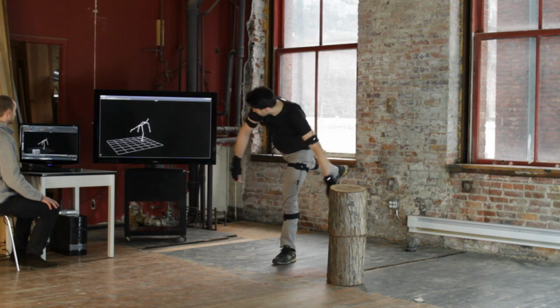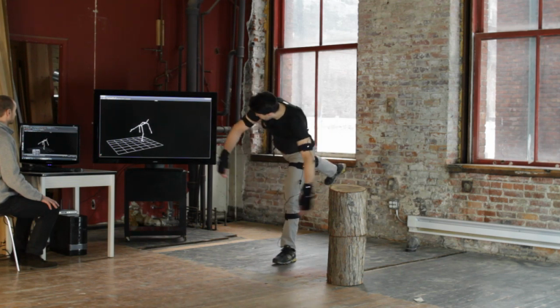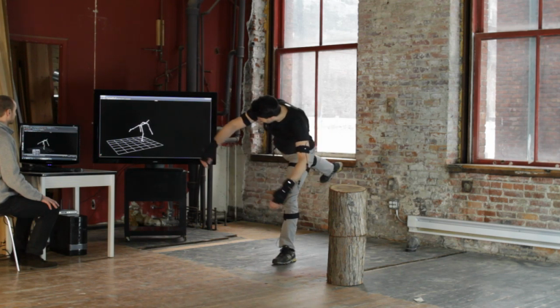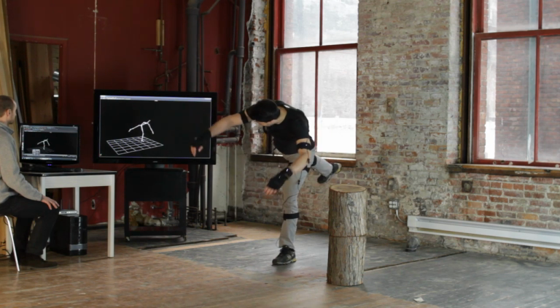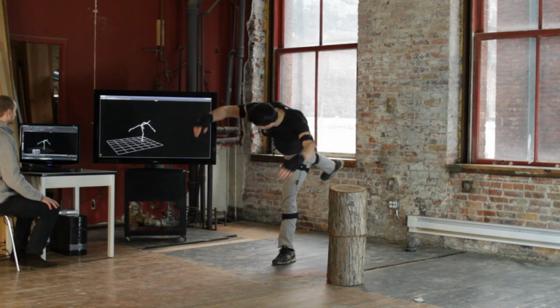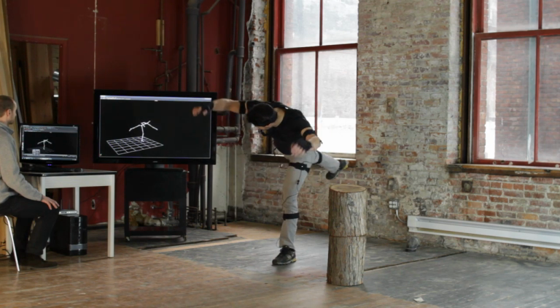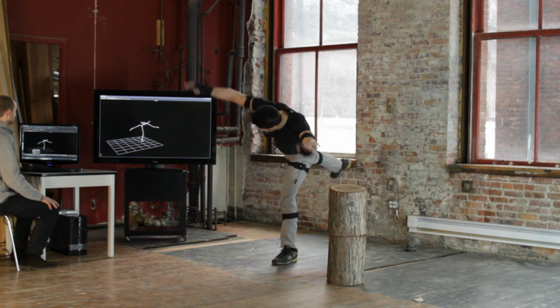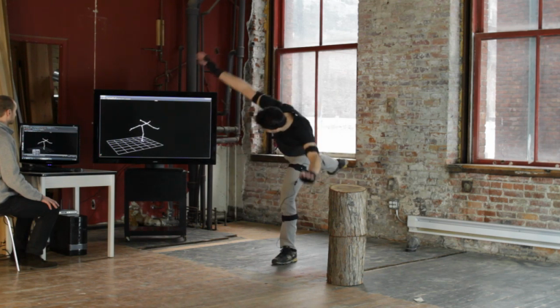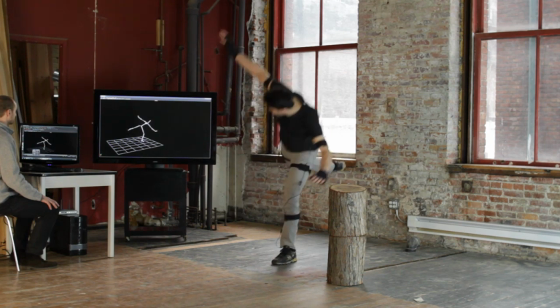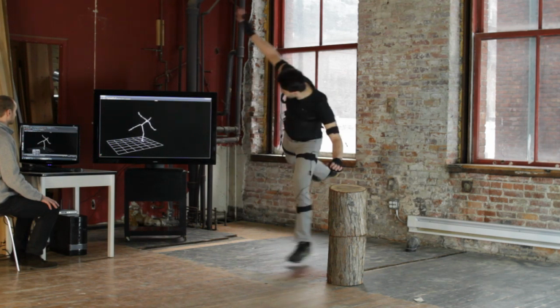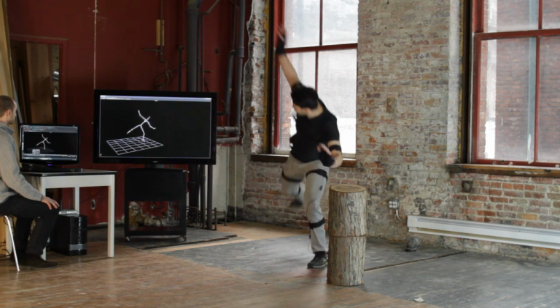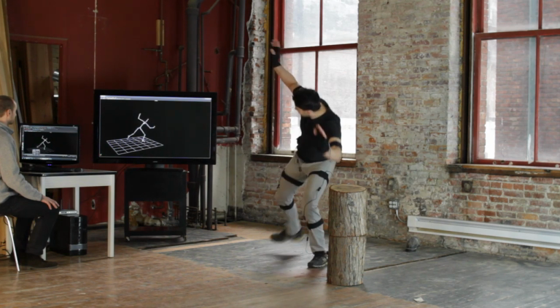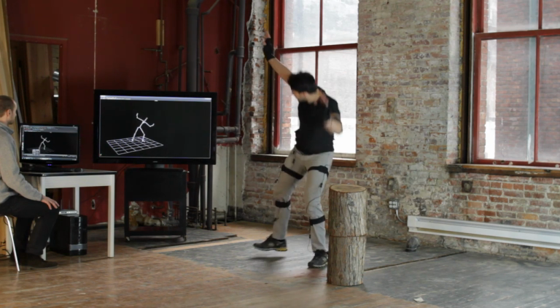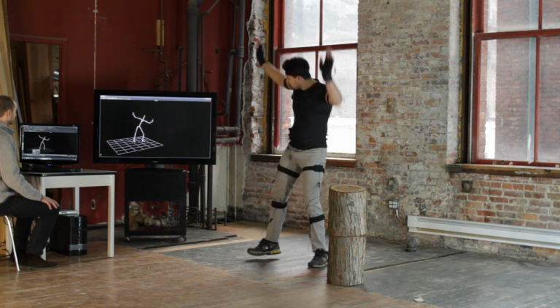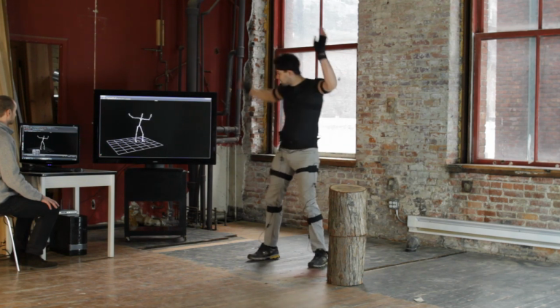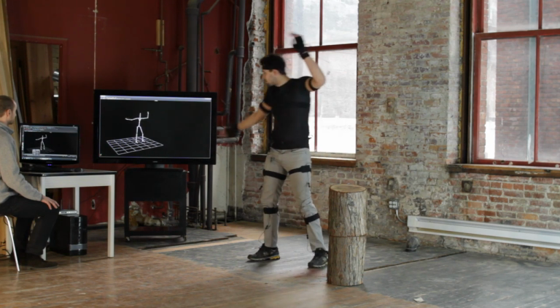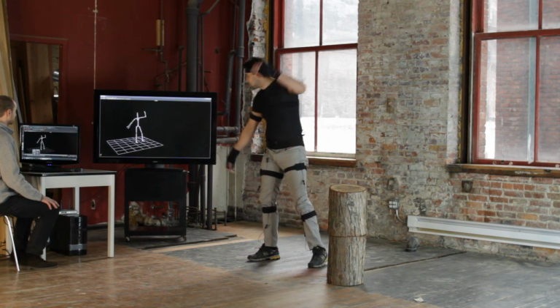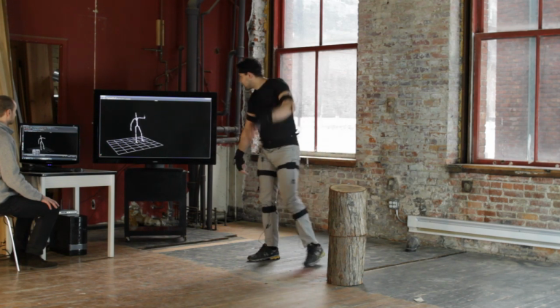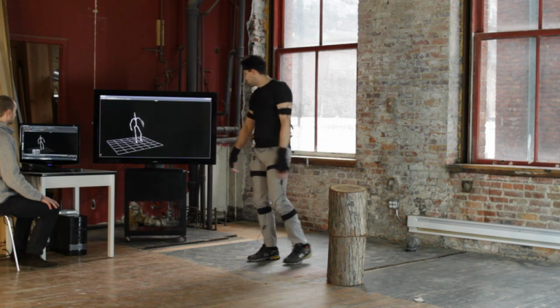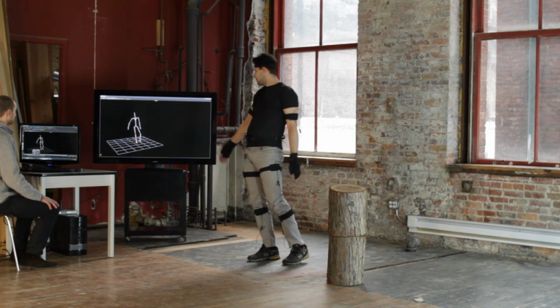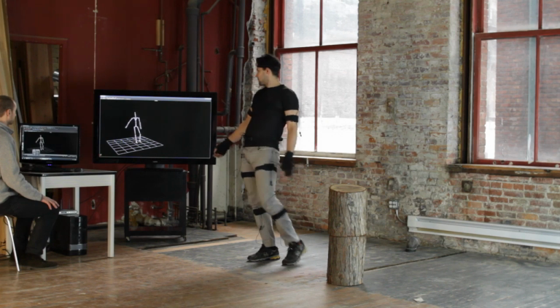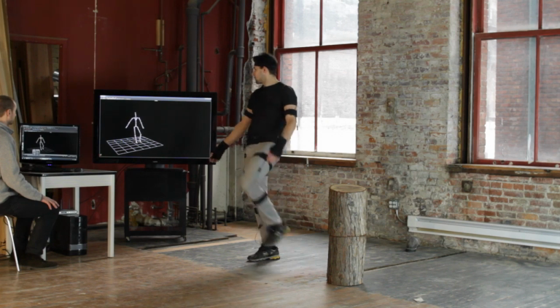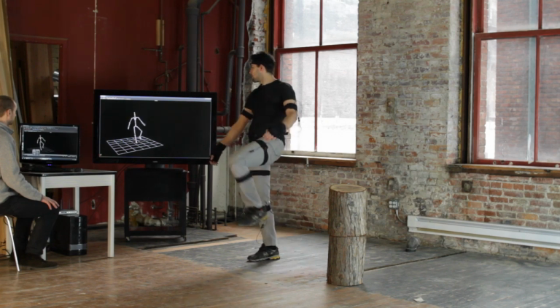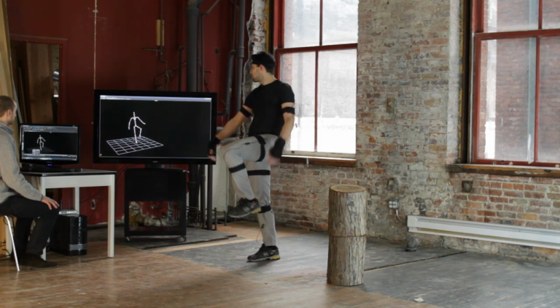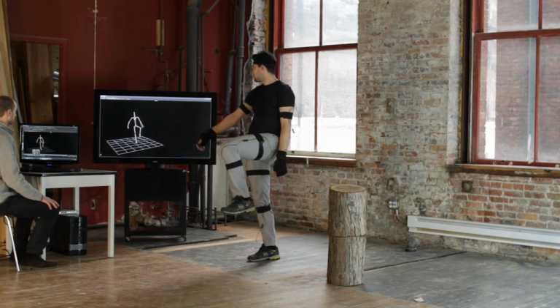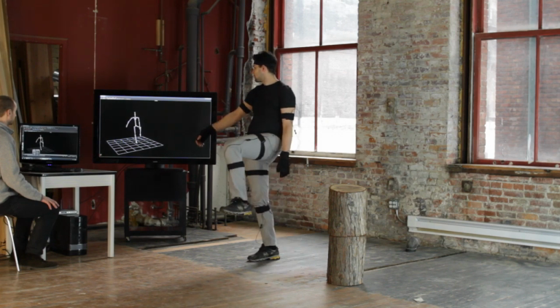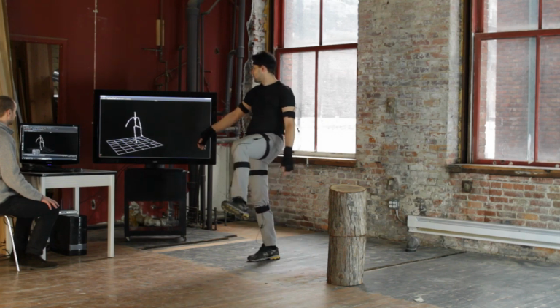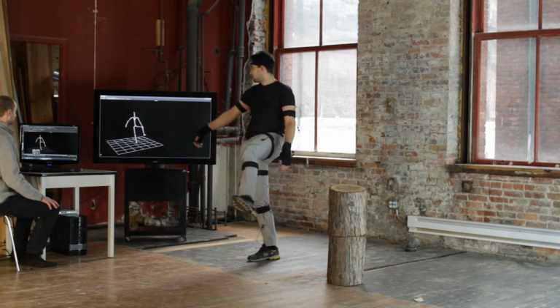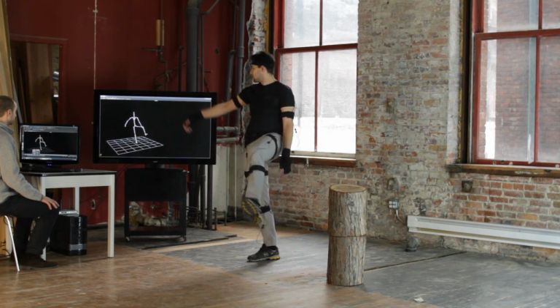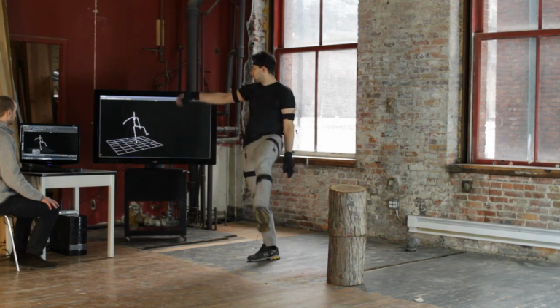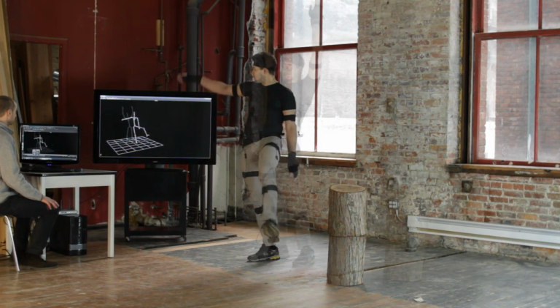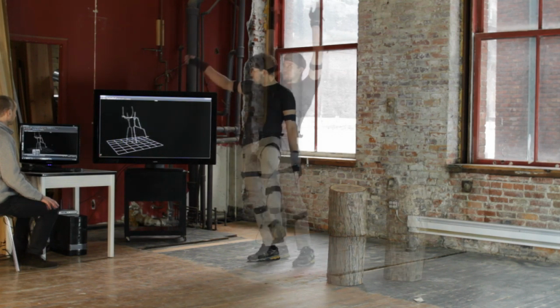After setup, full body position and rotation information can be streamed in real time to a PC.